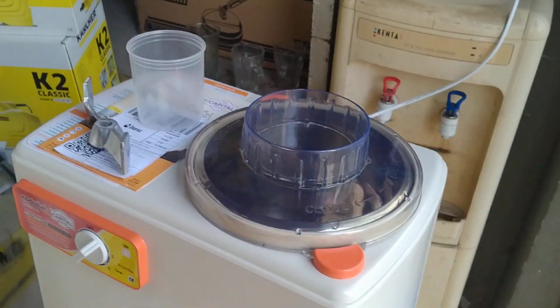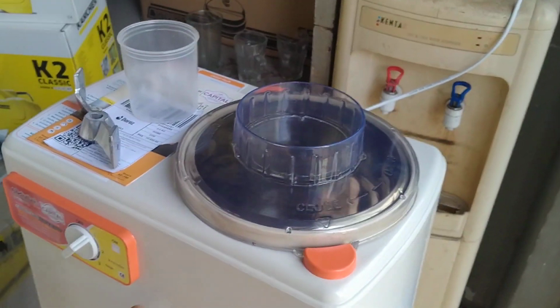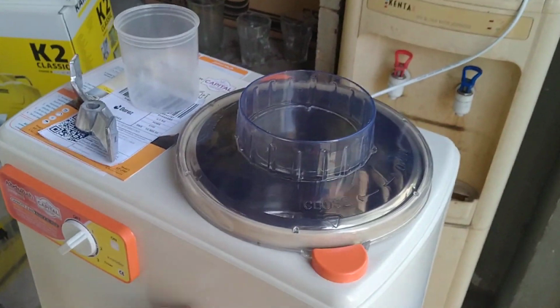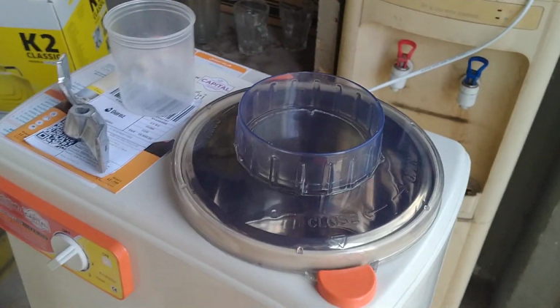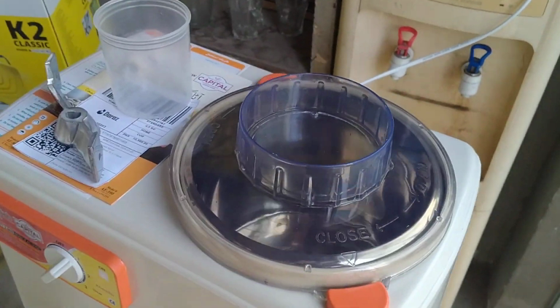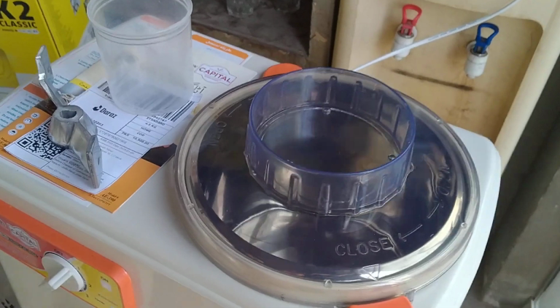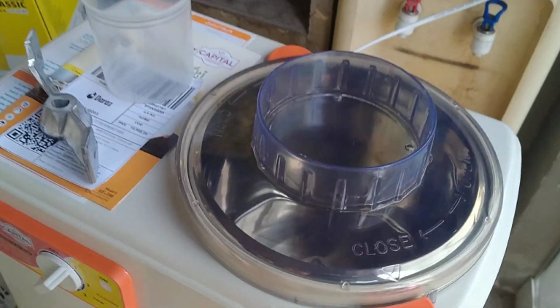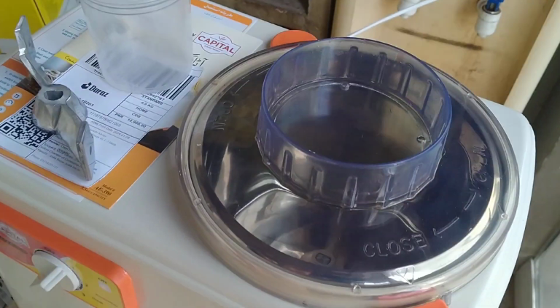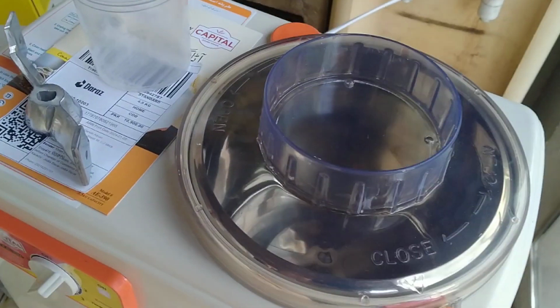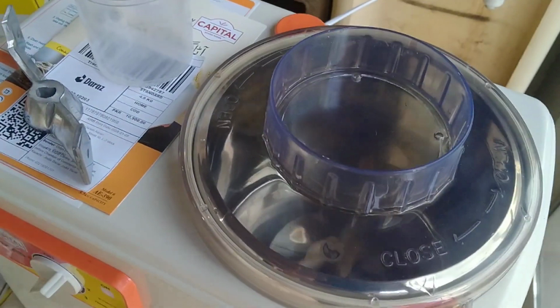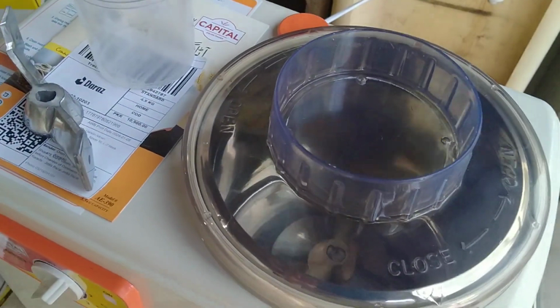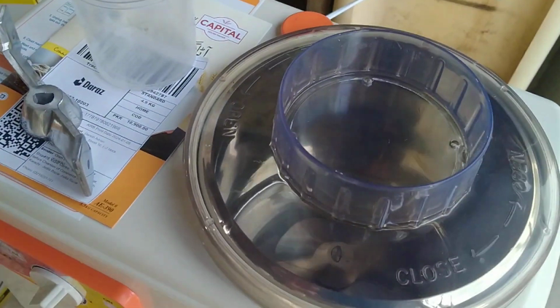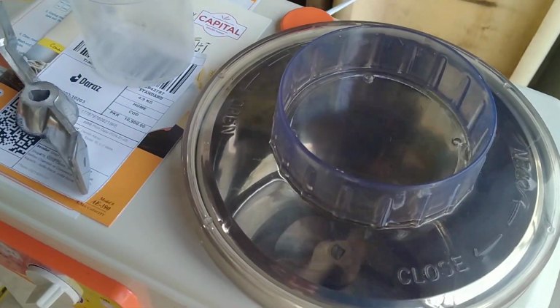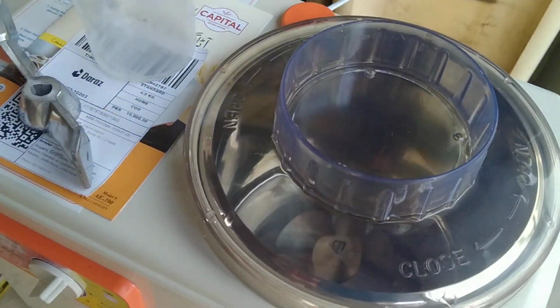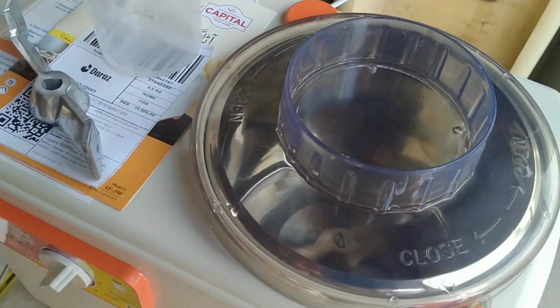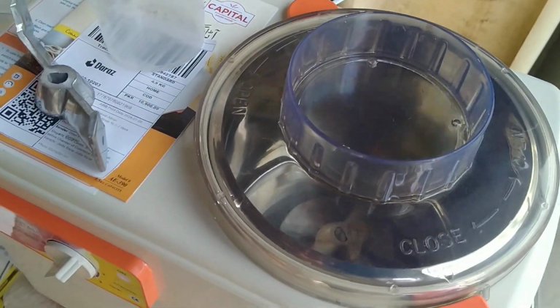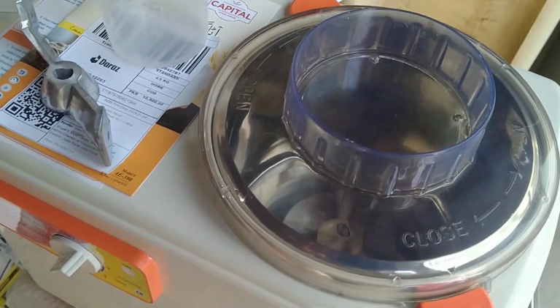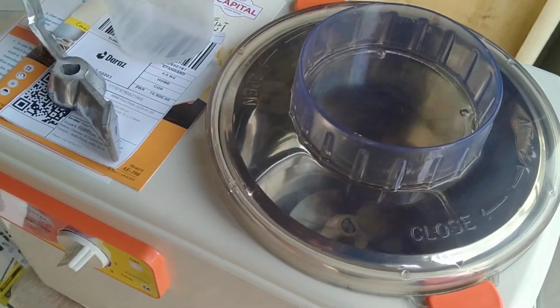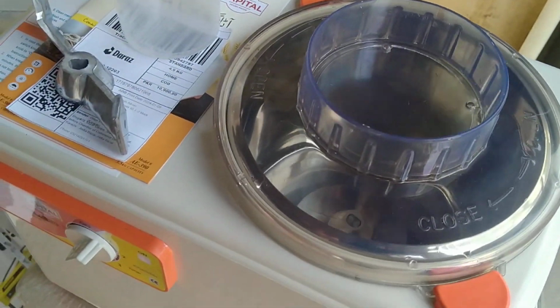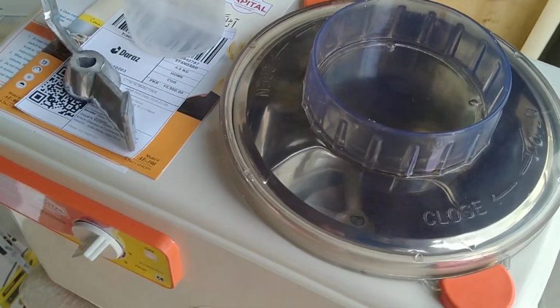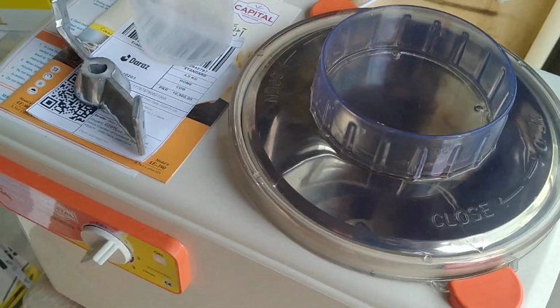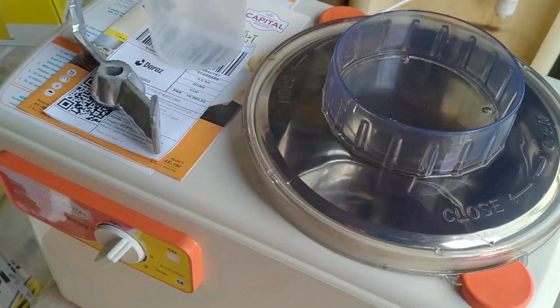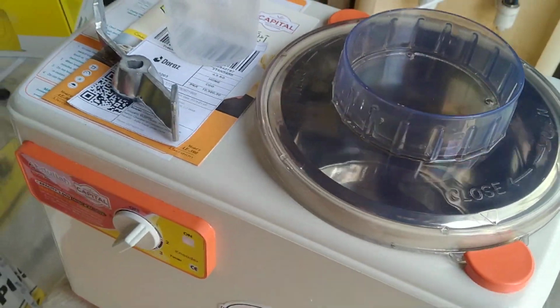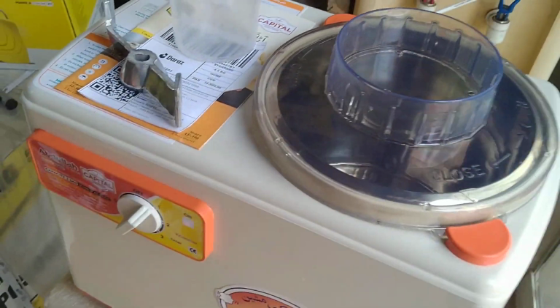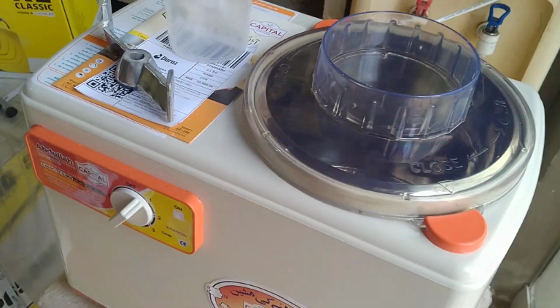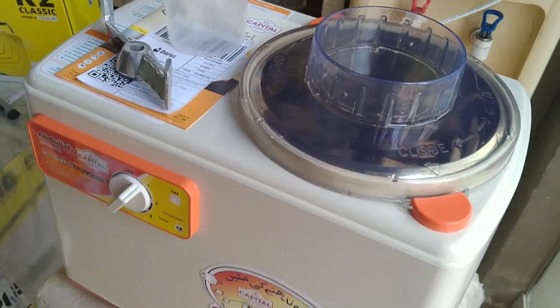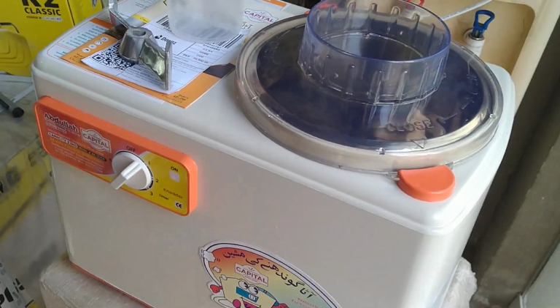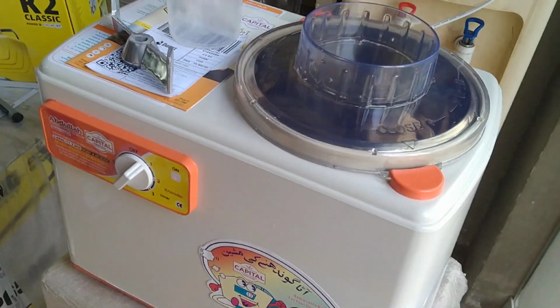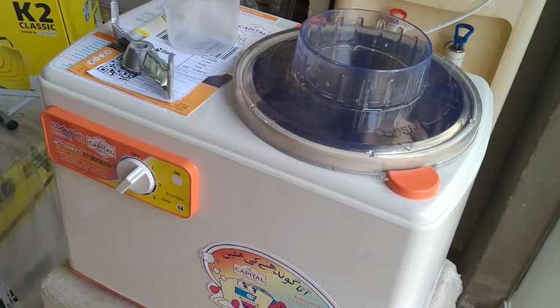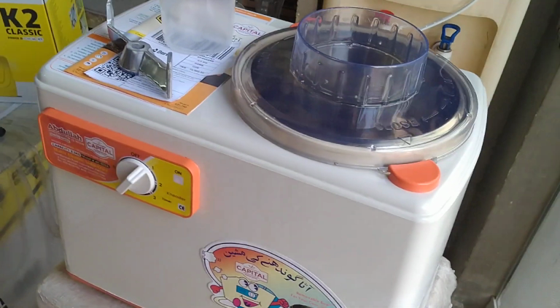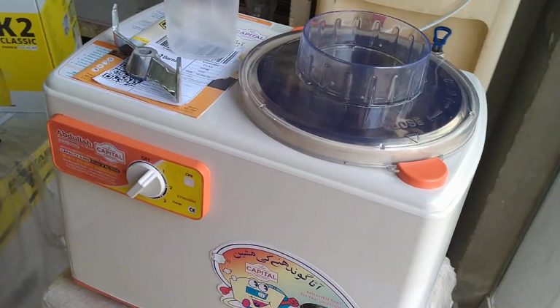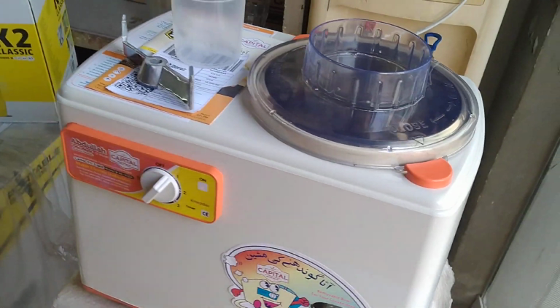The machine has started. It will automatically stop when the timer comes to the off position.